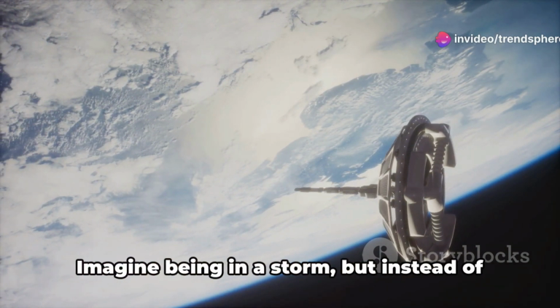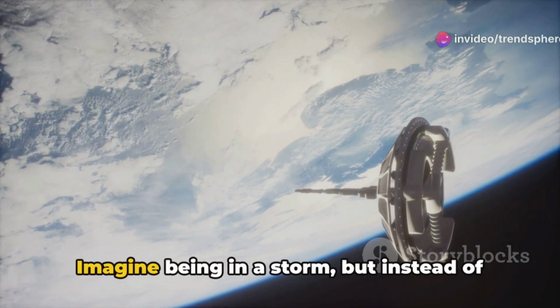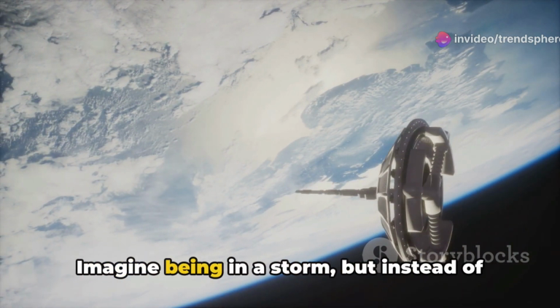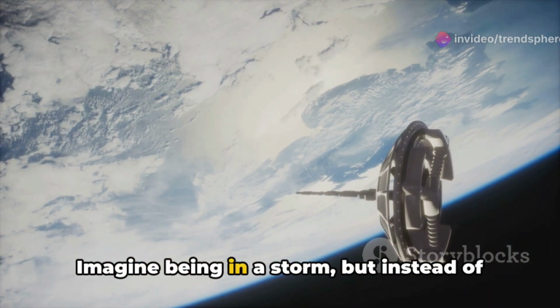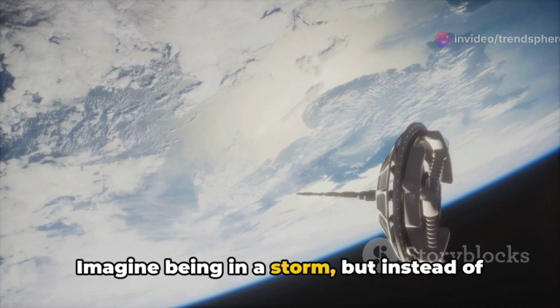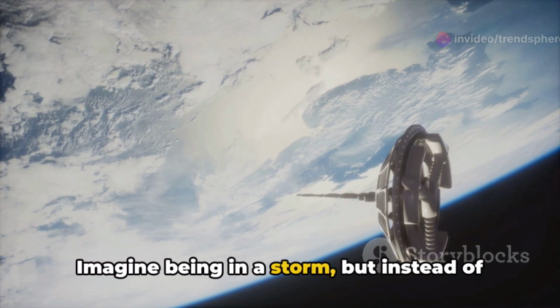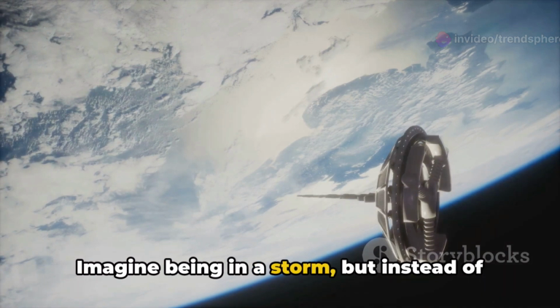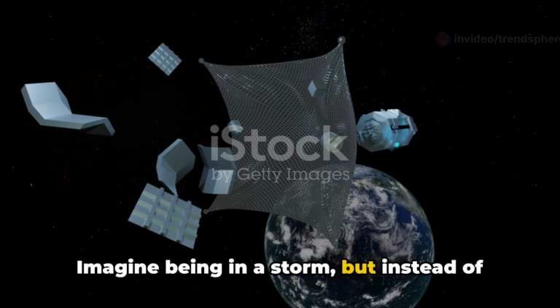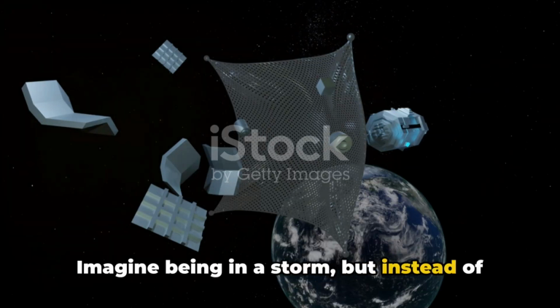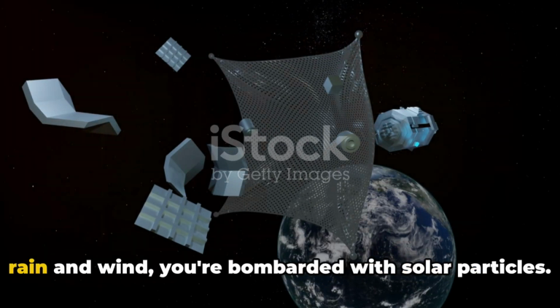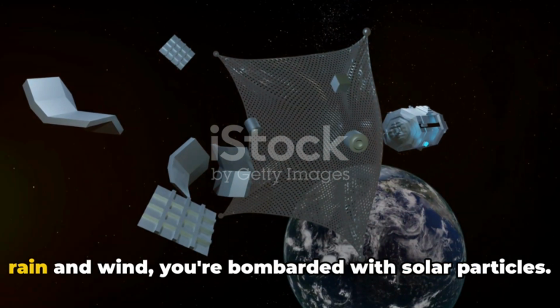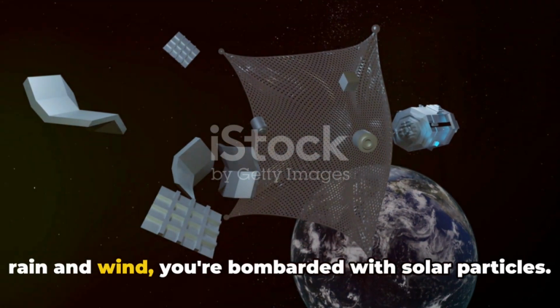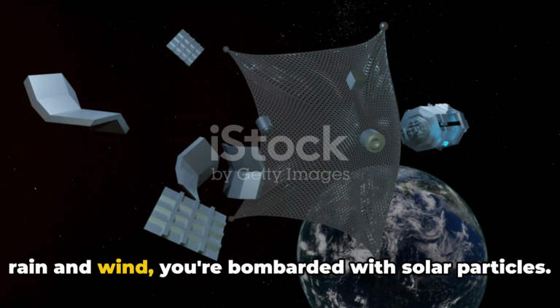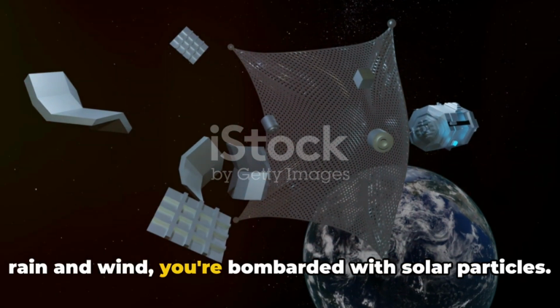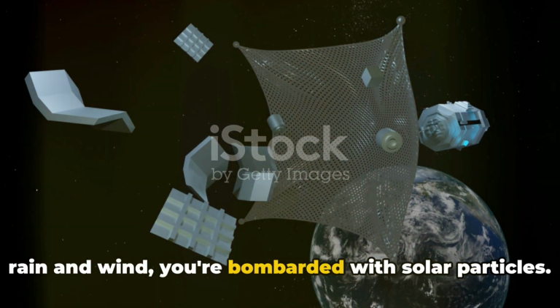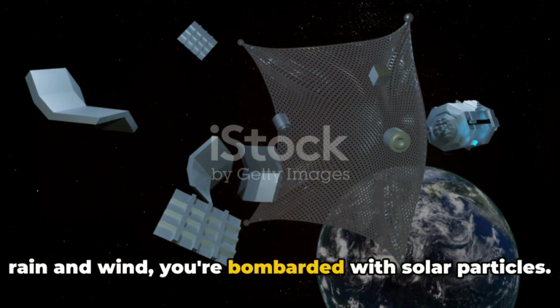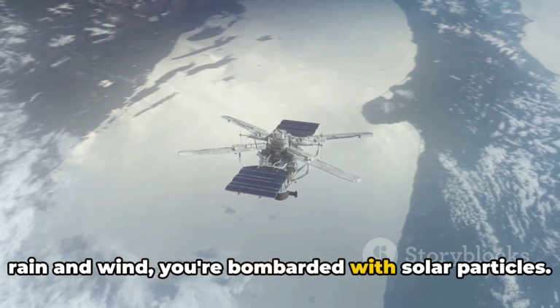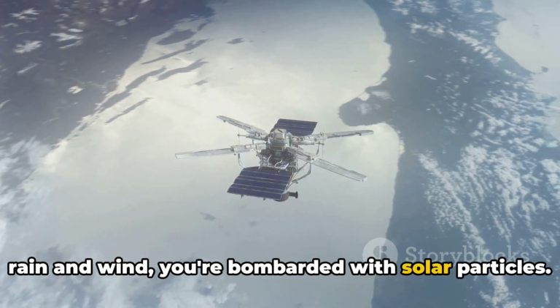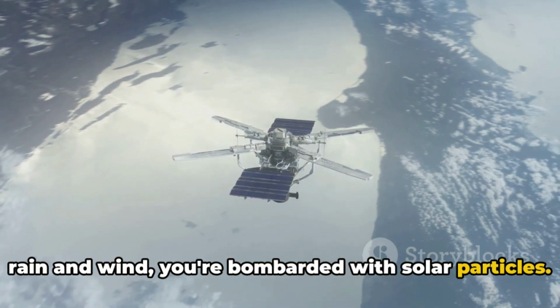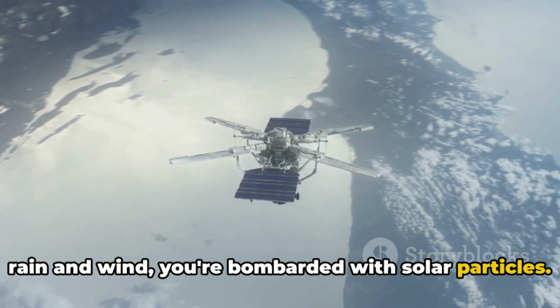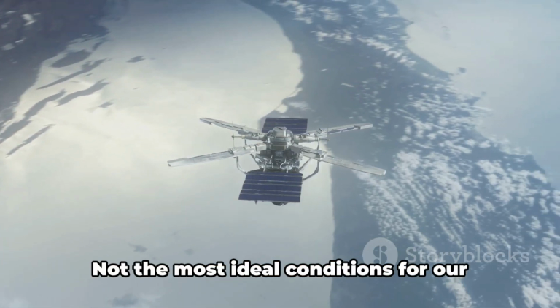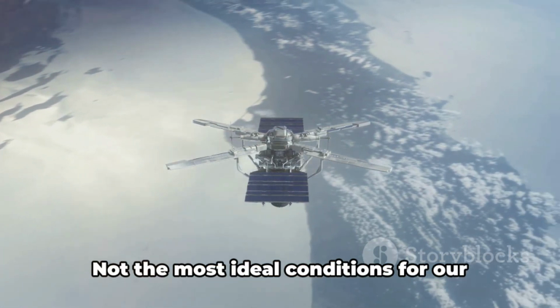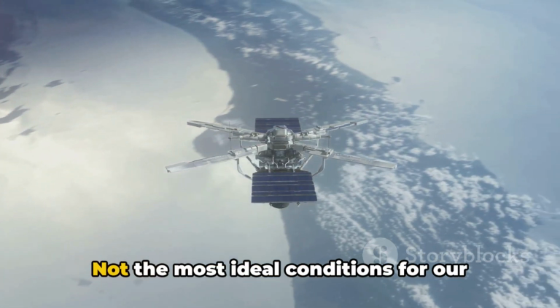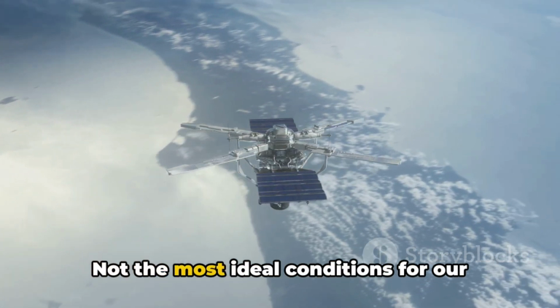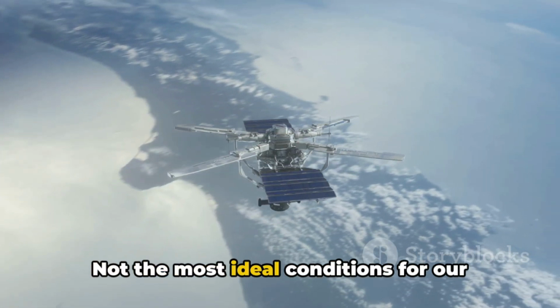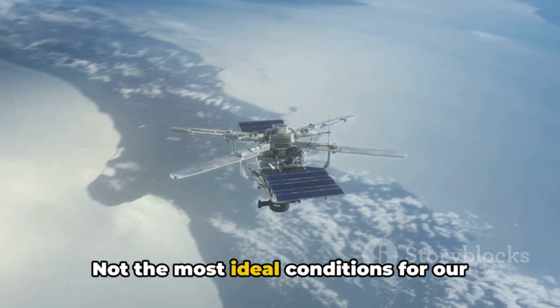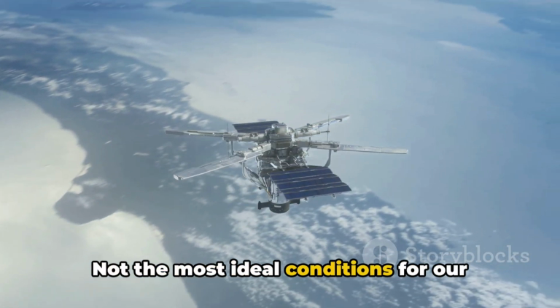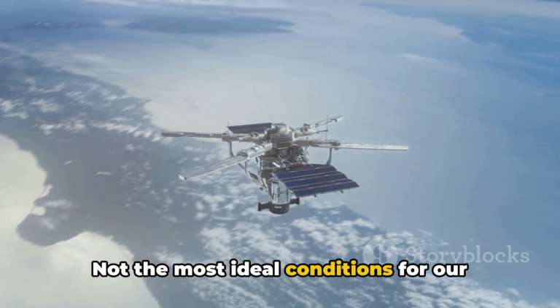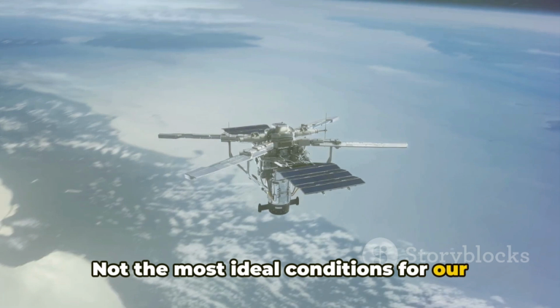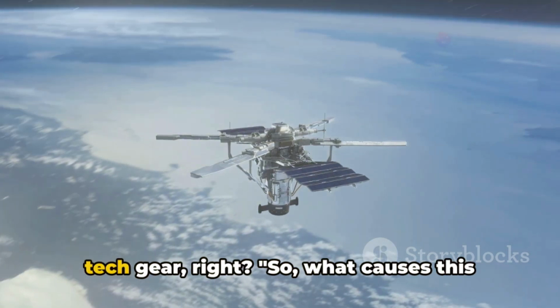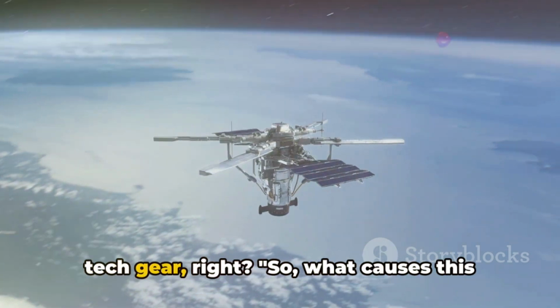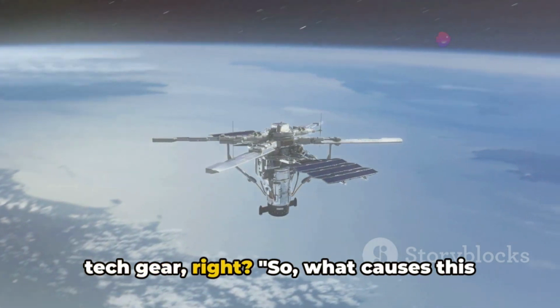Imagine being in a storm, but instead of rain and wind, you're bombarded with solar particles — not the most ideal conditions for our tech gear.